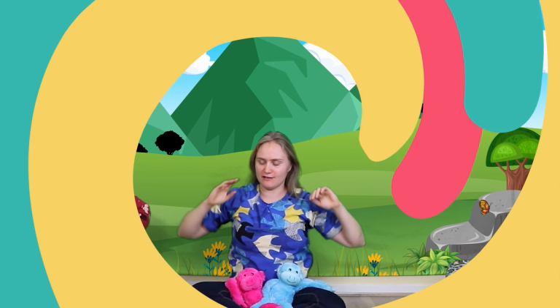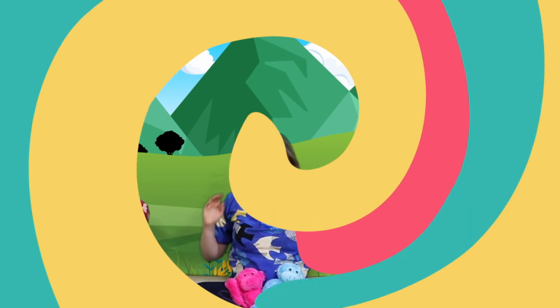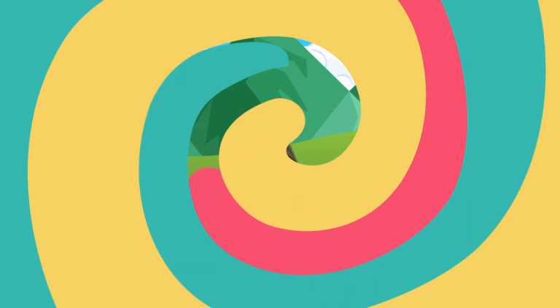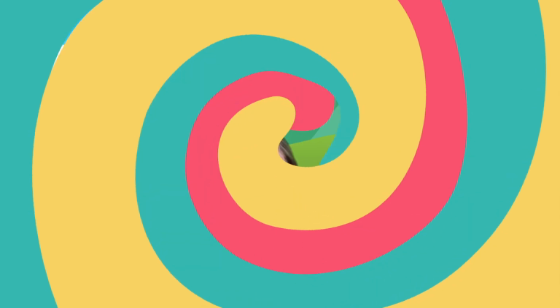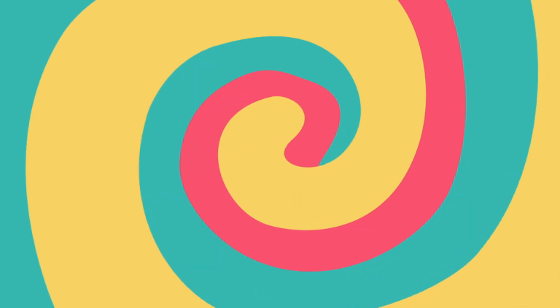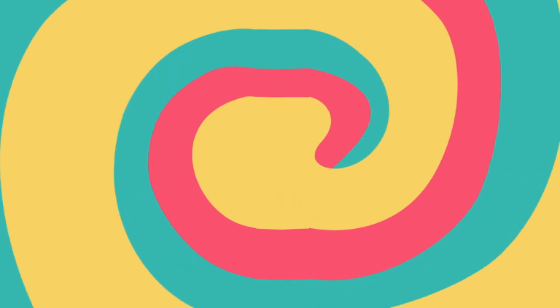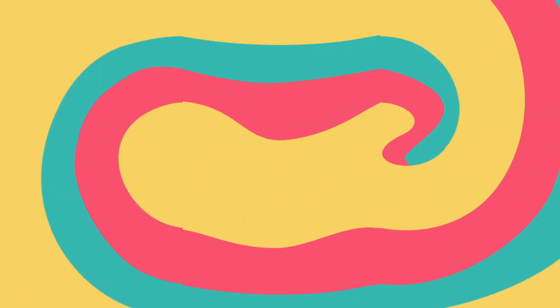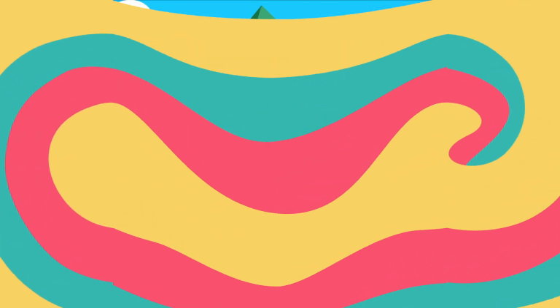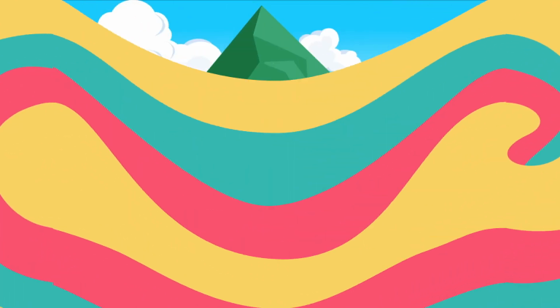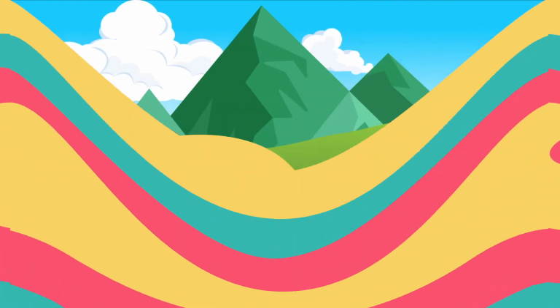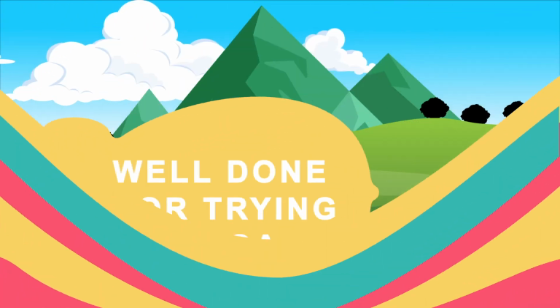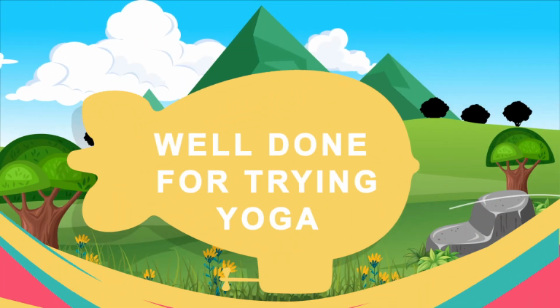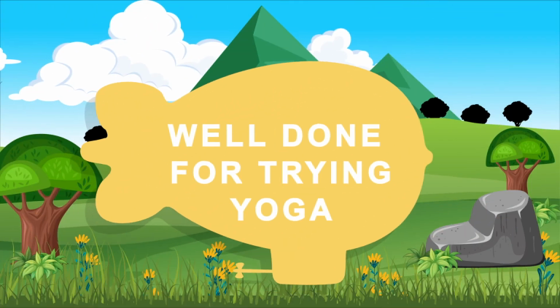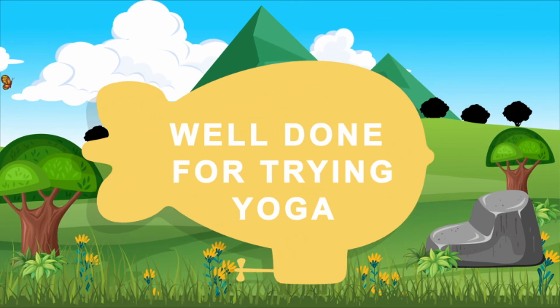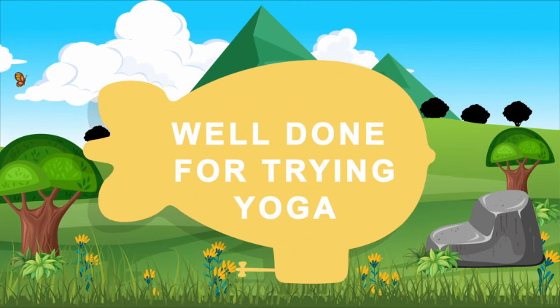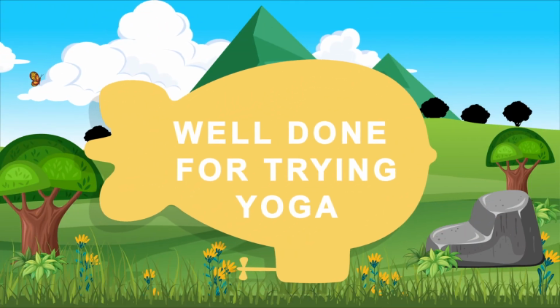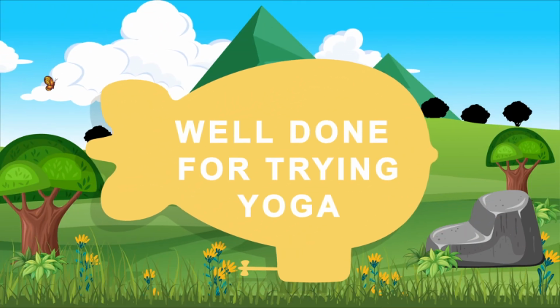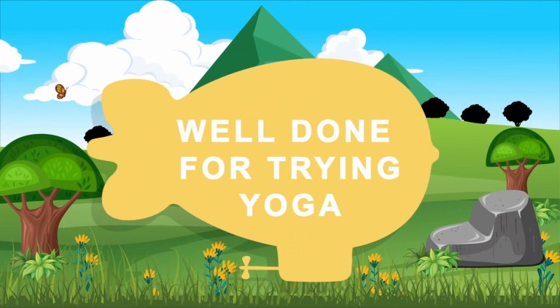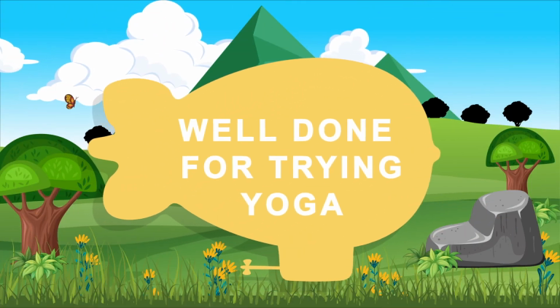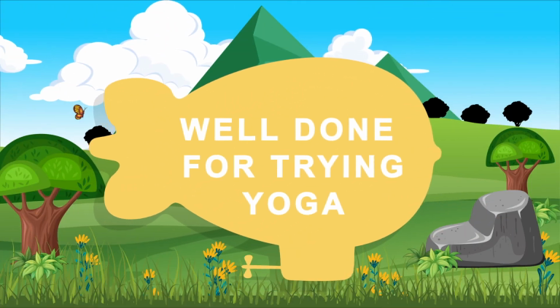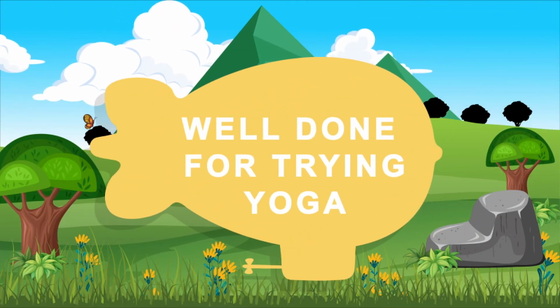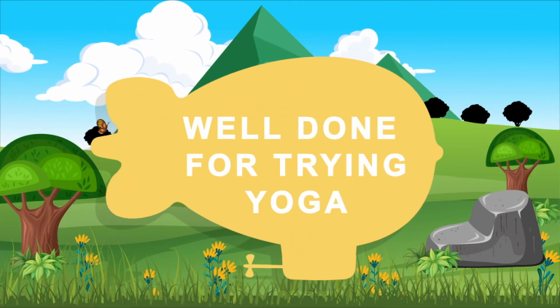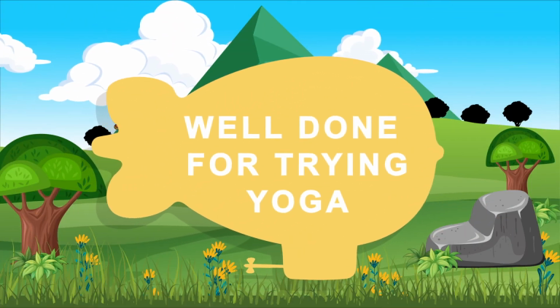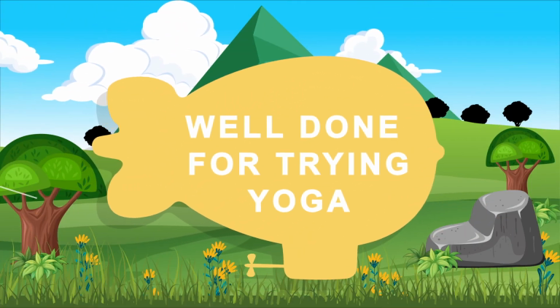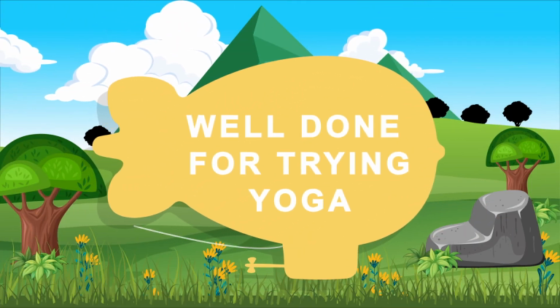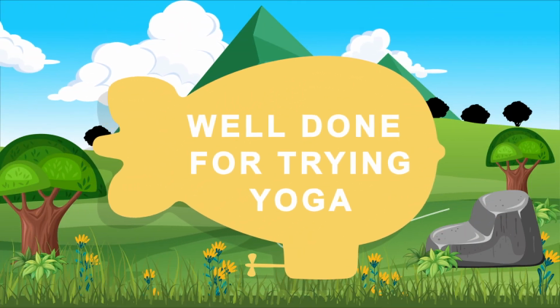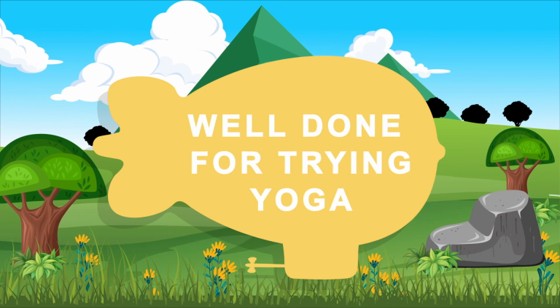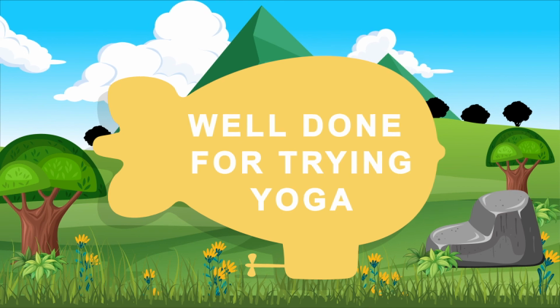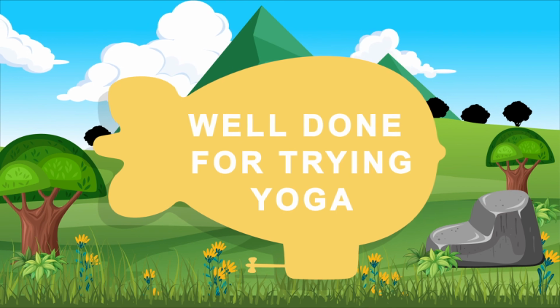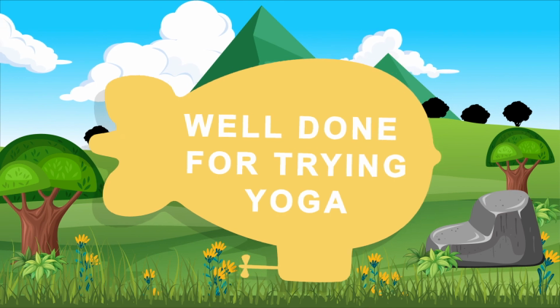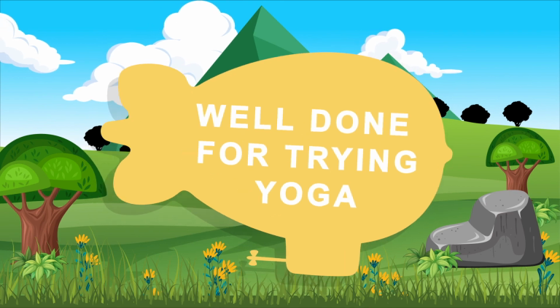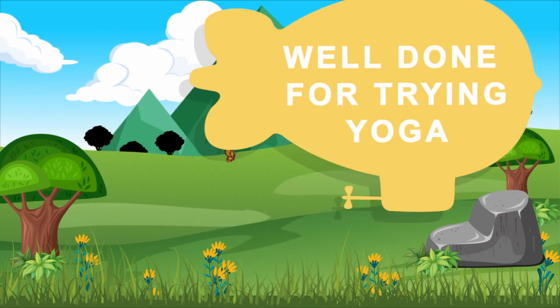Thank you for coming along and doing yoga with all of us today. Hope to see you soon again. Bye!